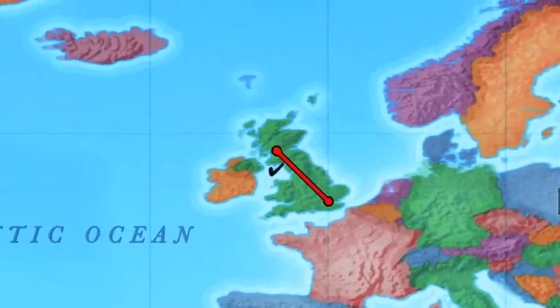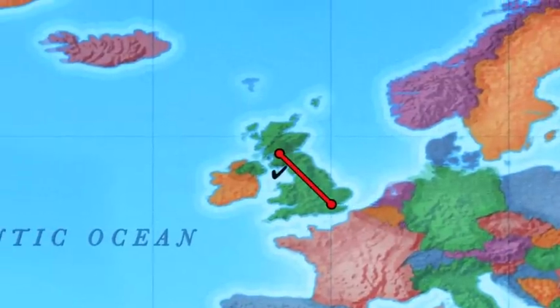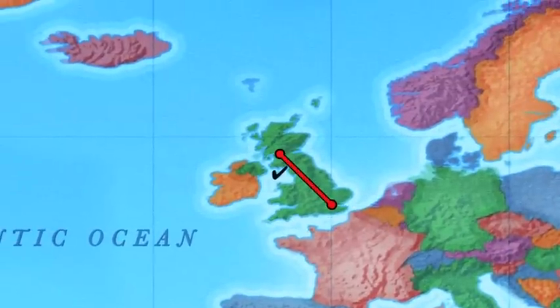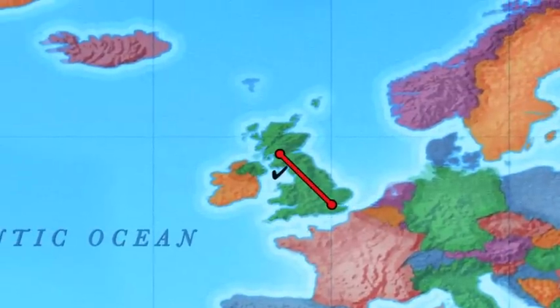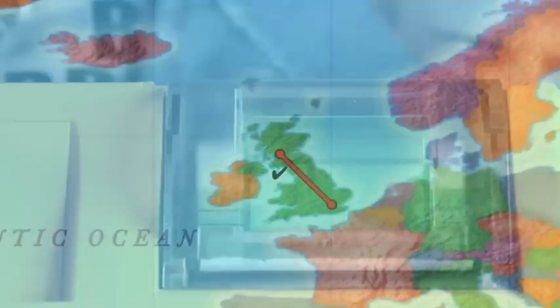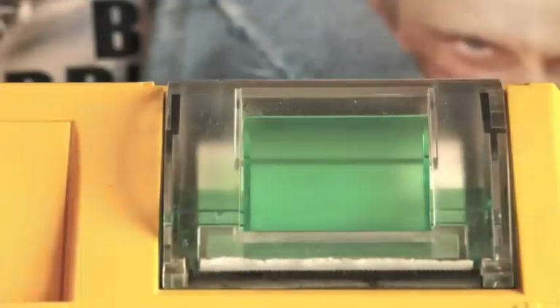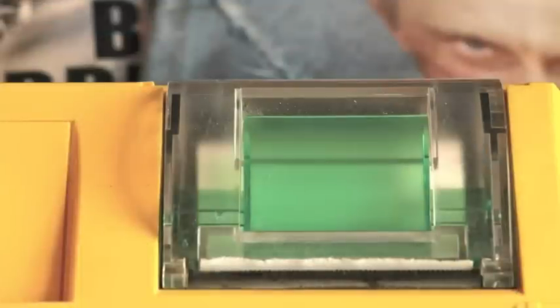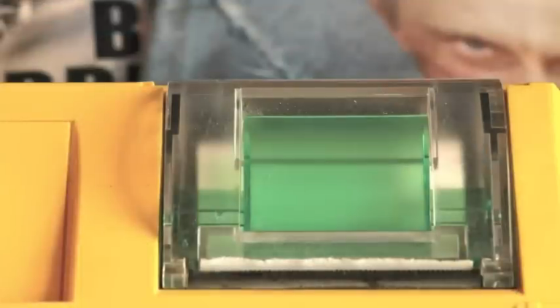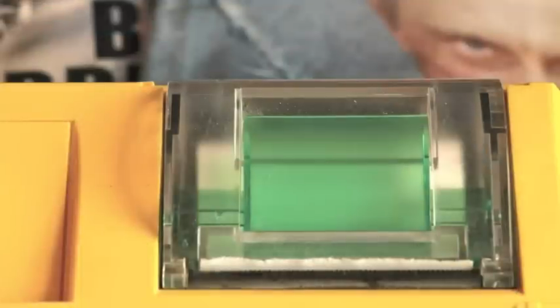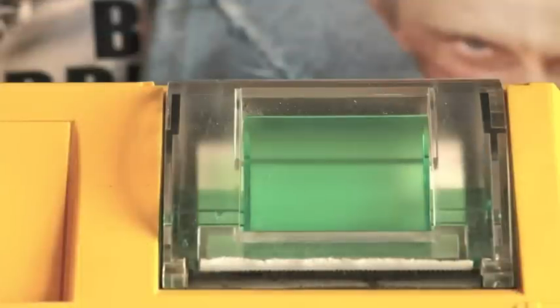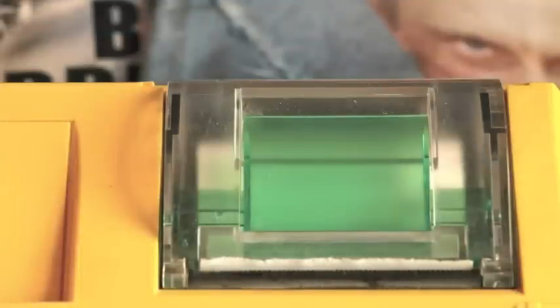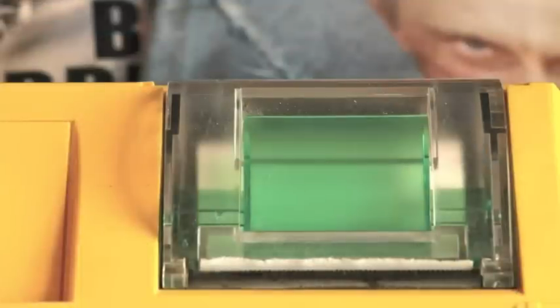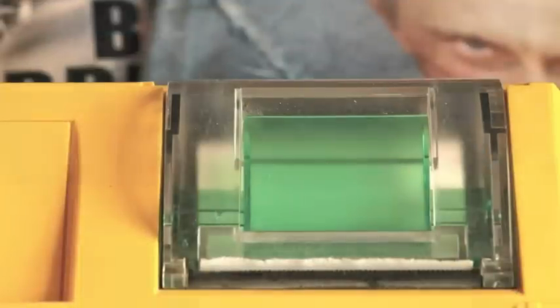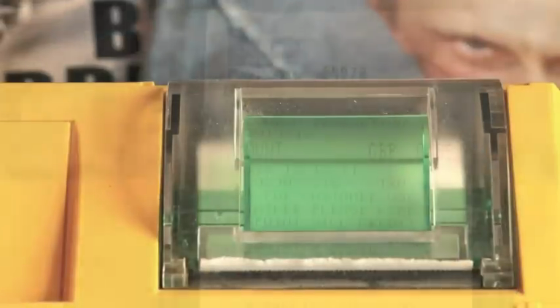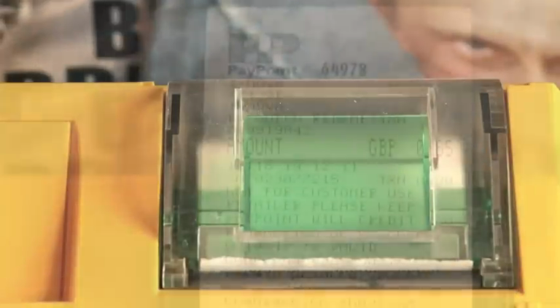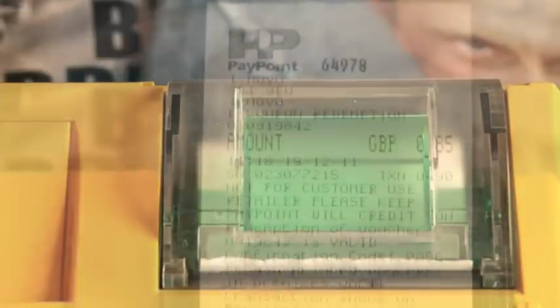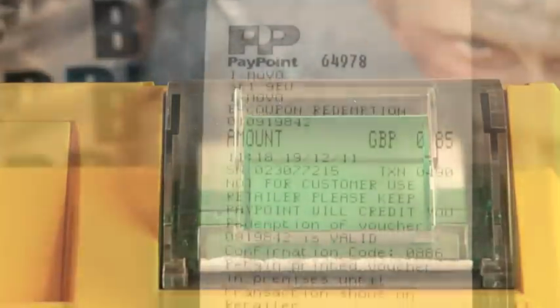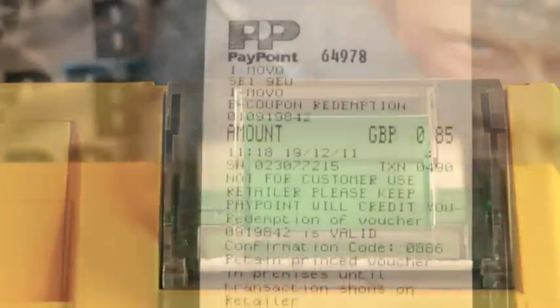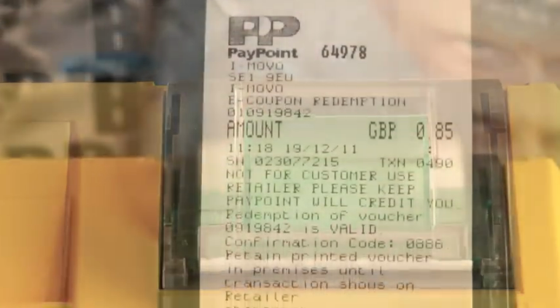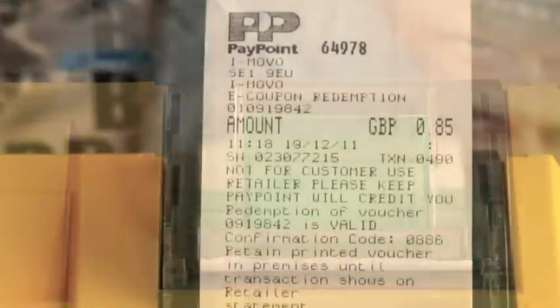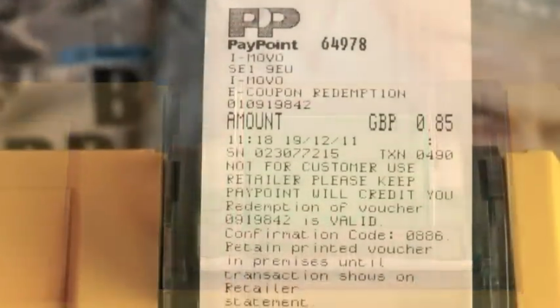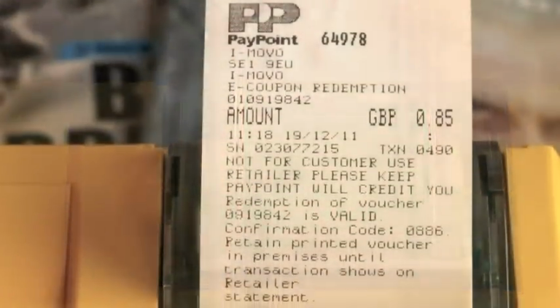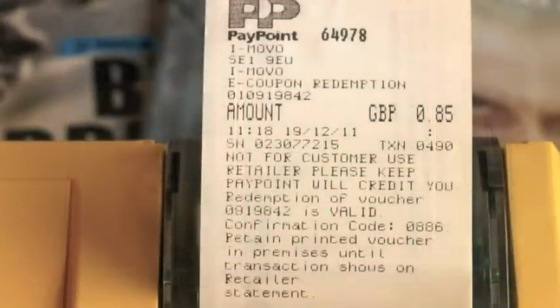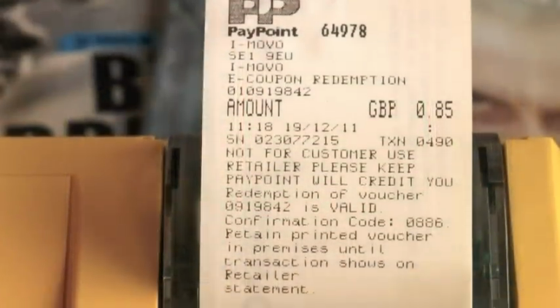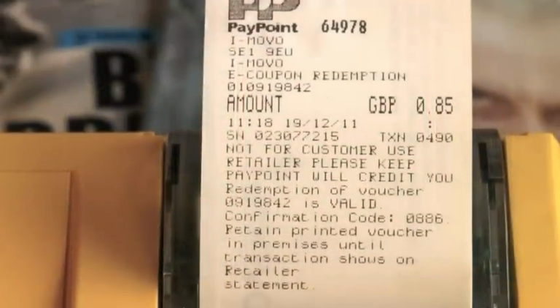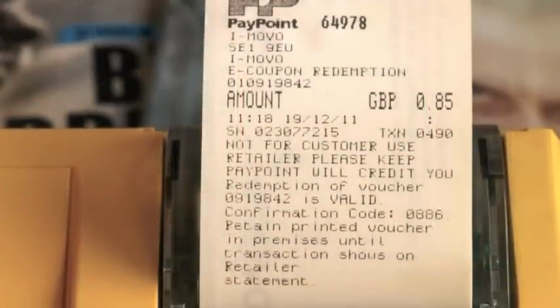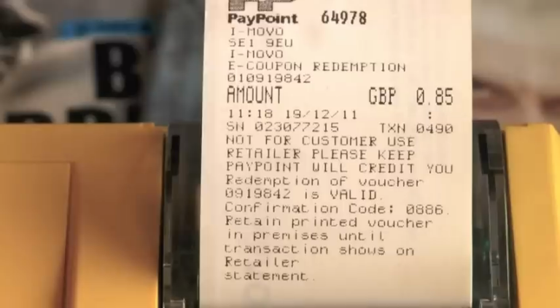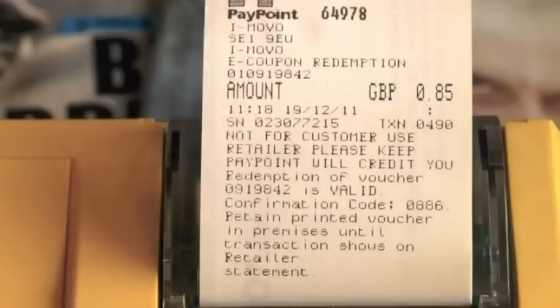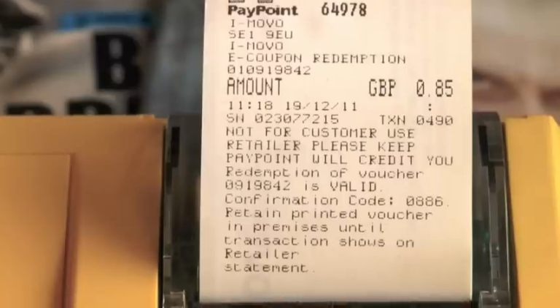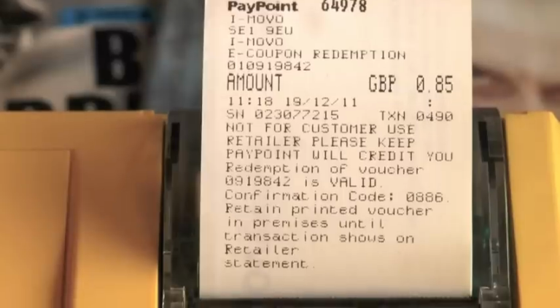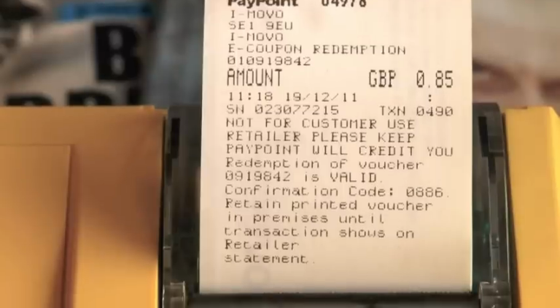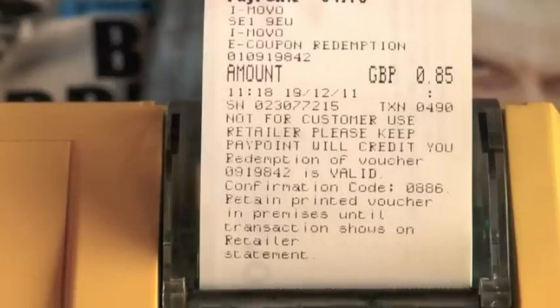If successful, the iMovo system replies with the value of the voucher and a receipt is printed from the paypoint terminal.